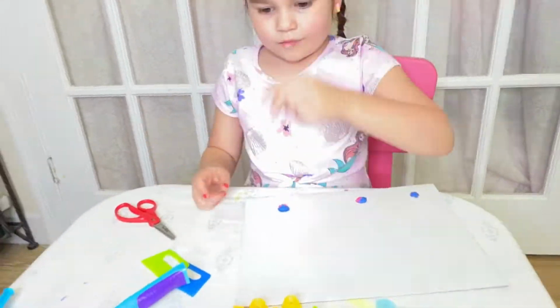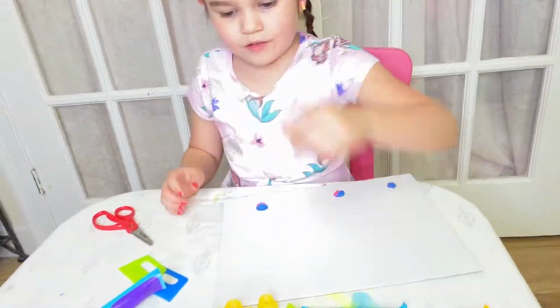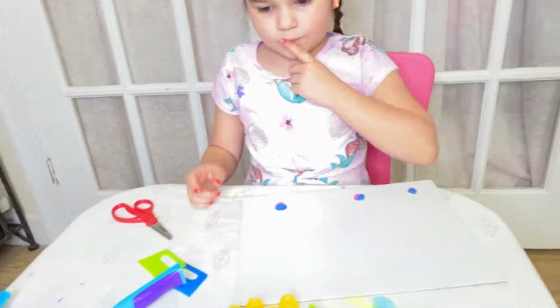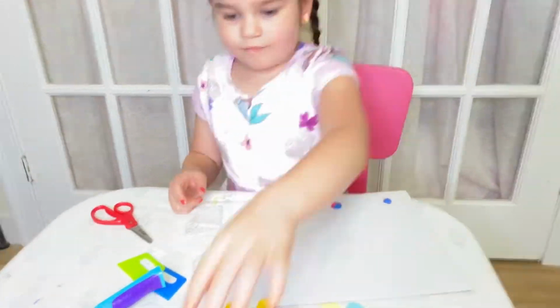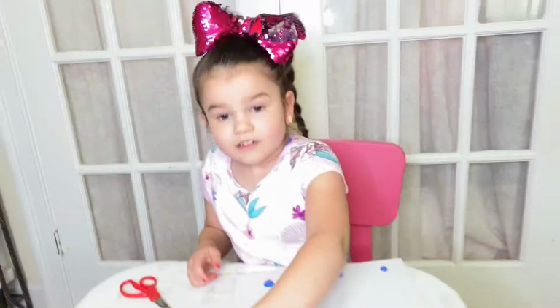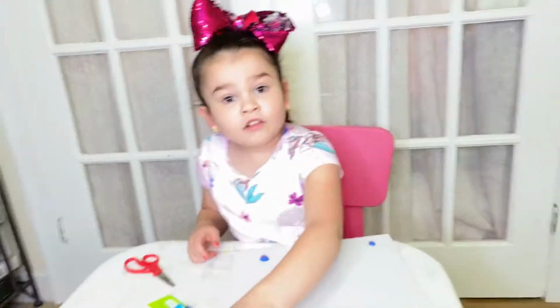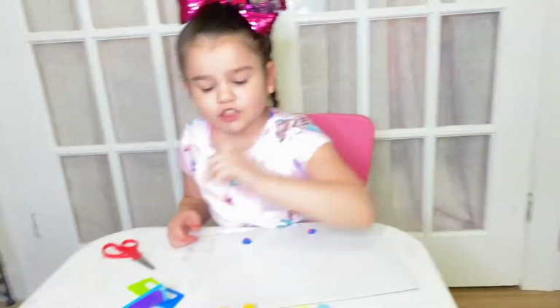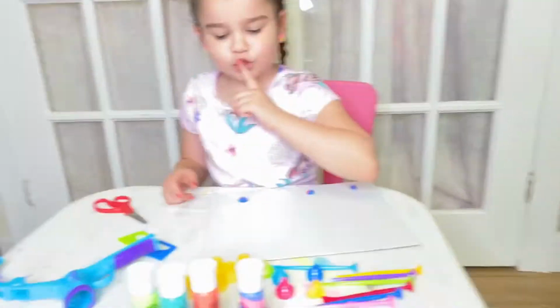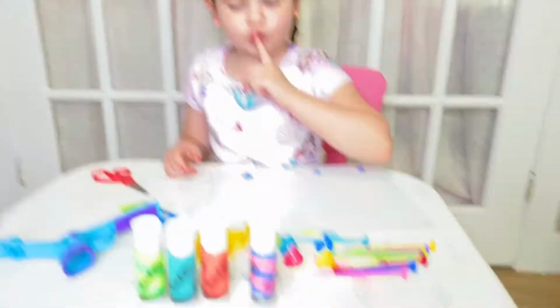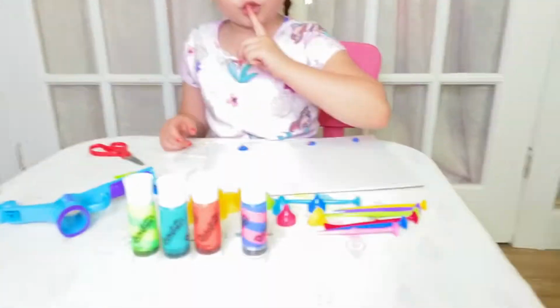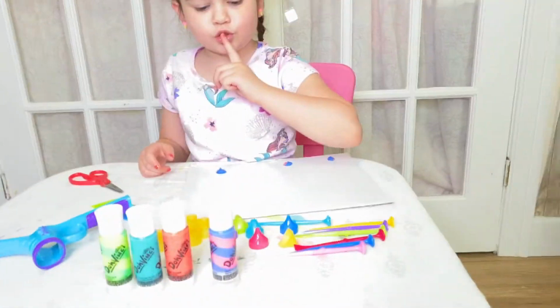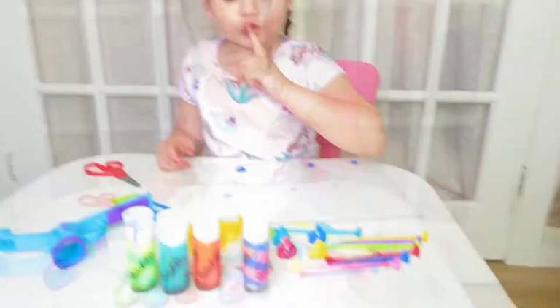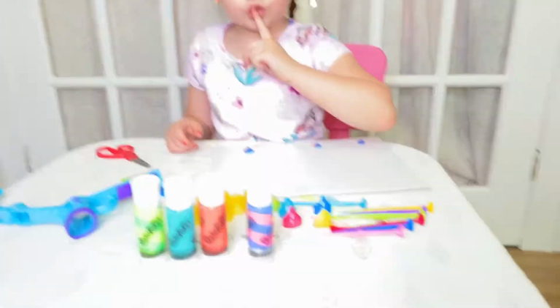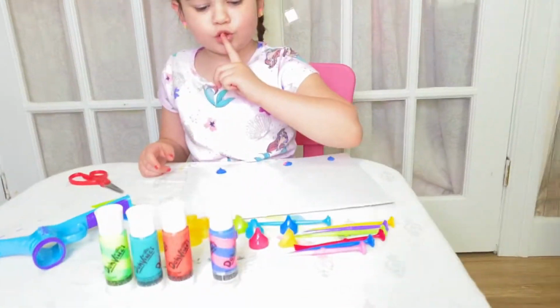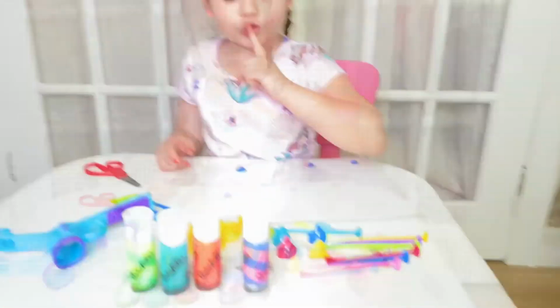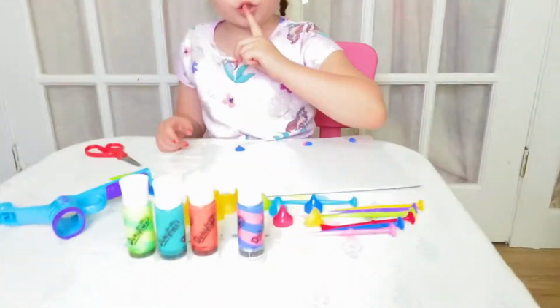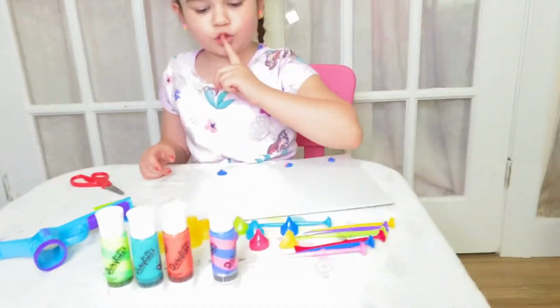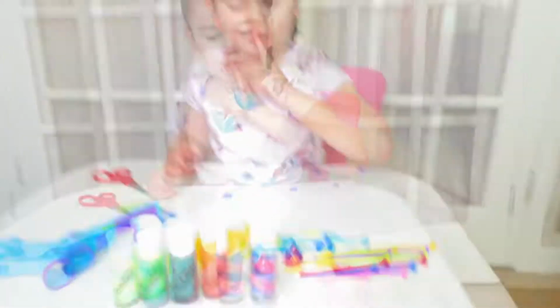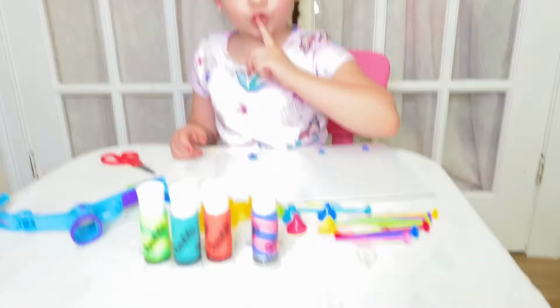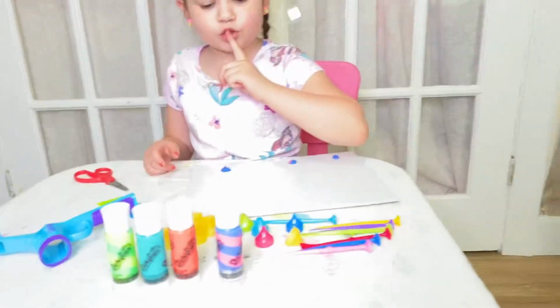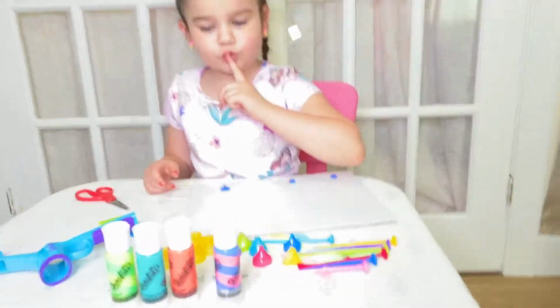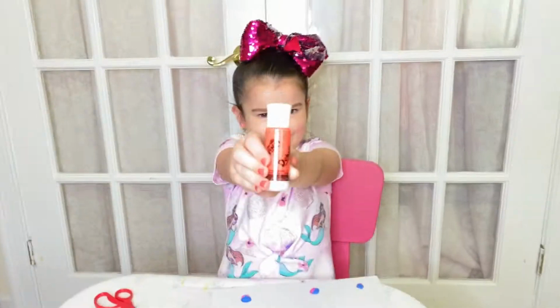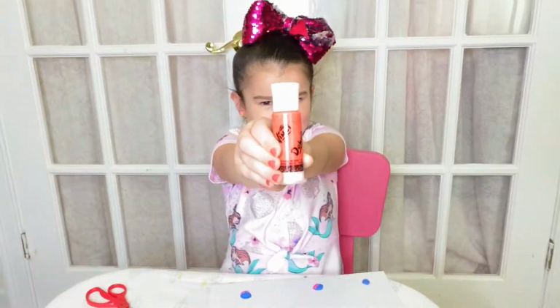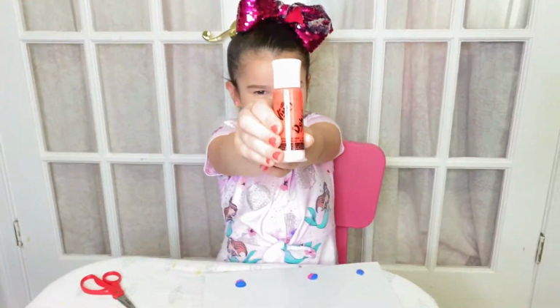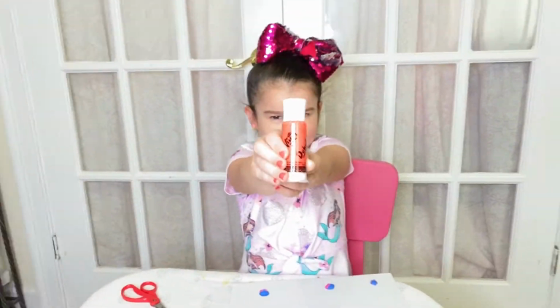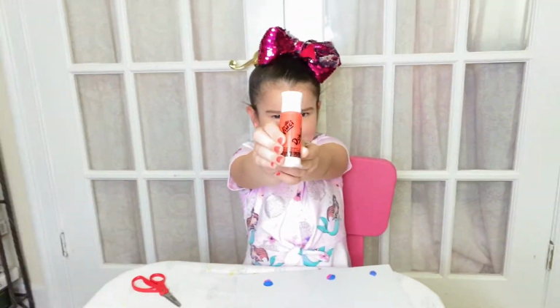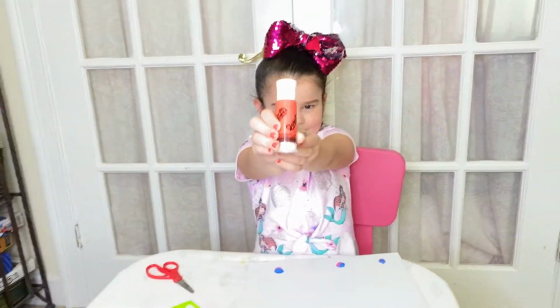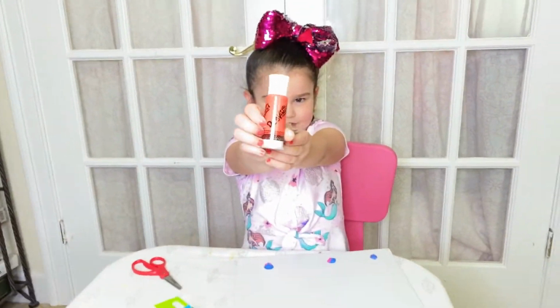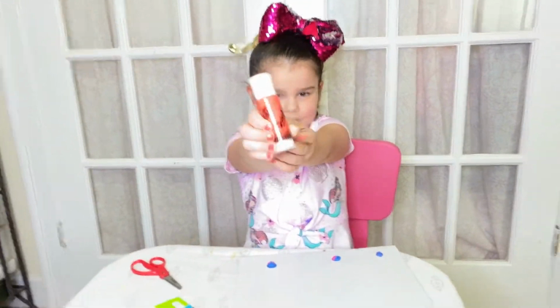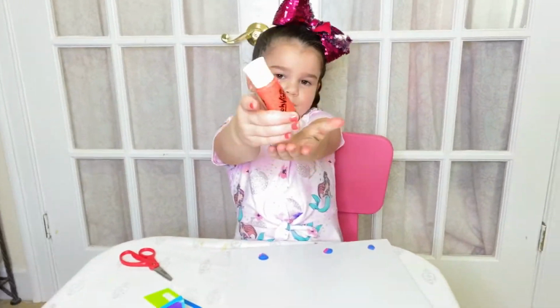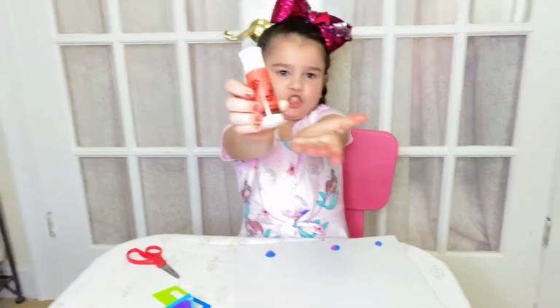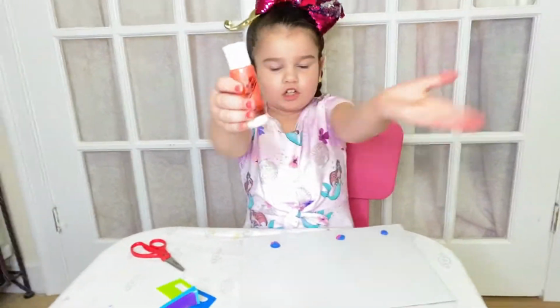Now let's do this orange, pink, and peach color.